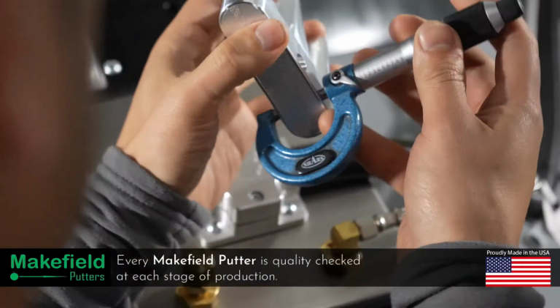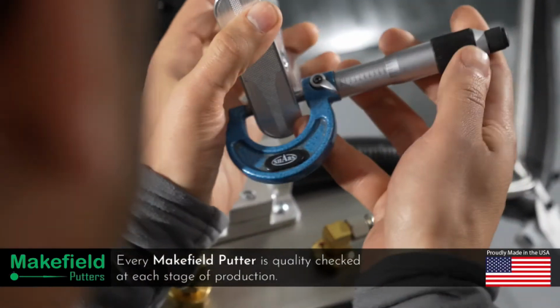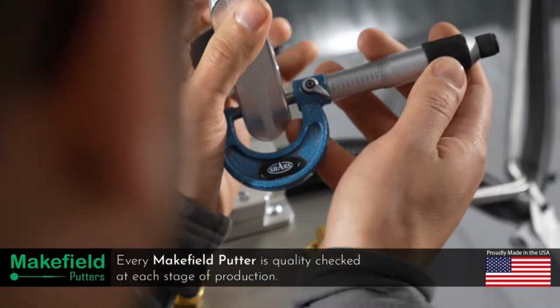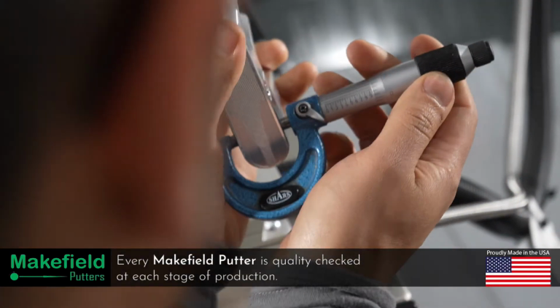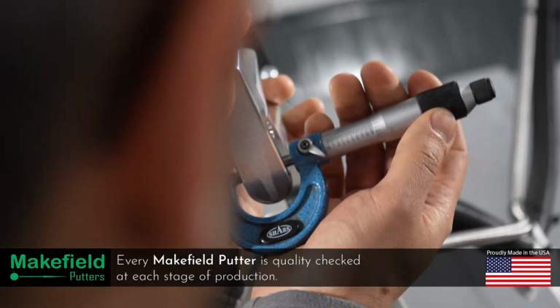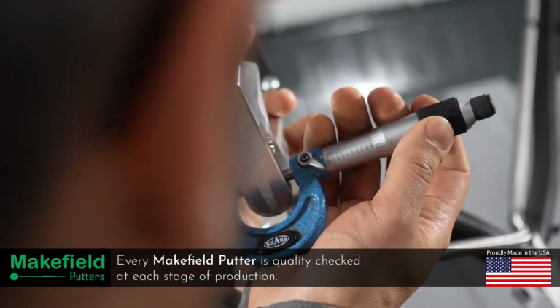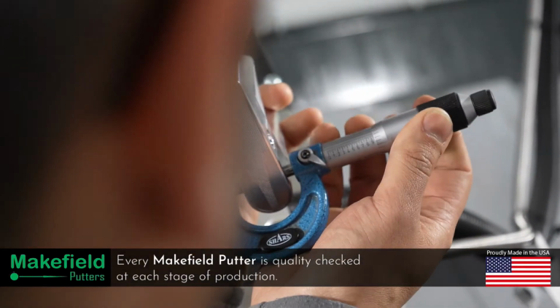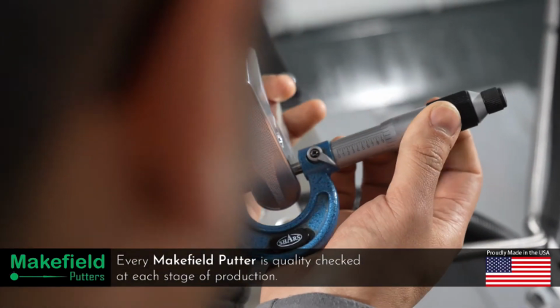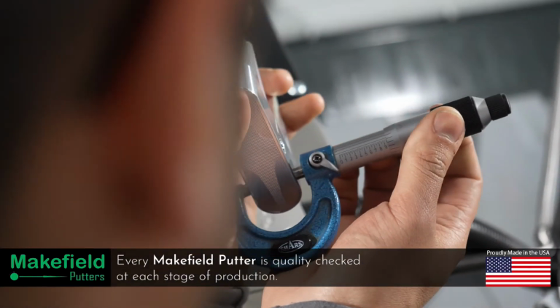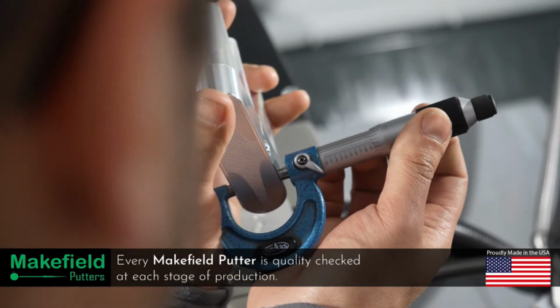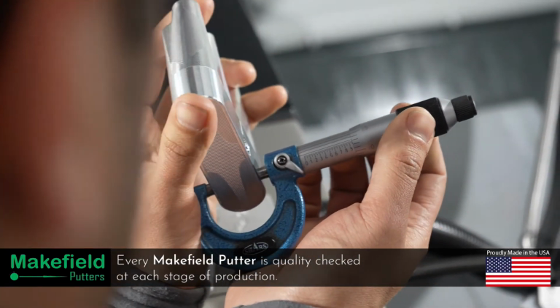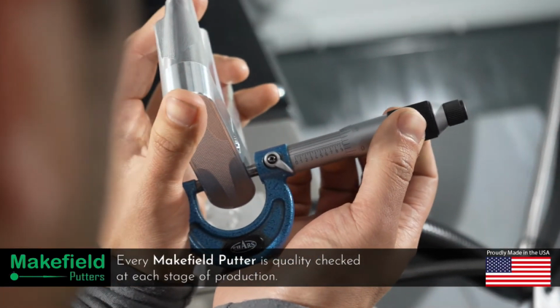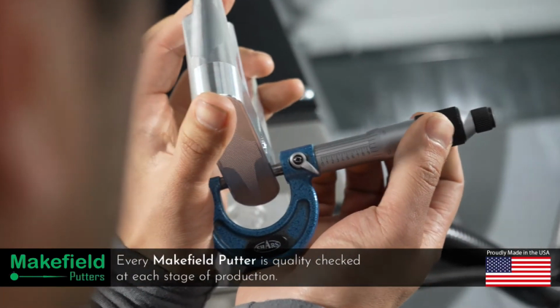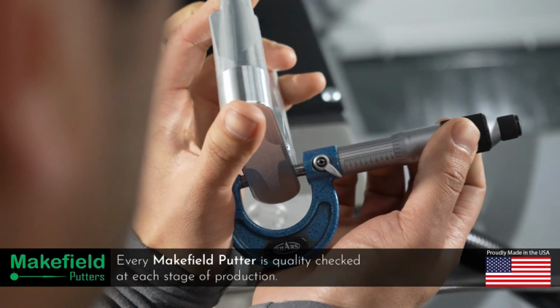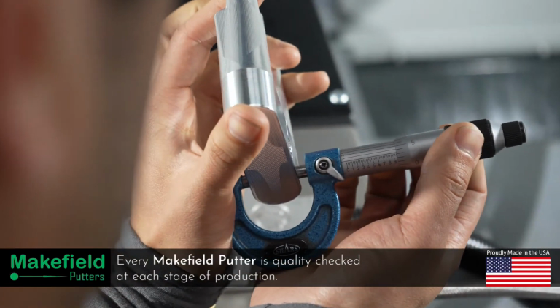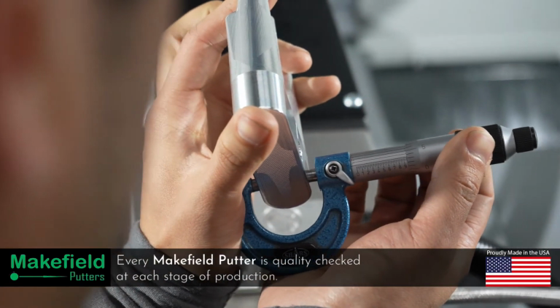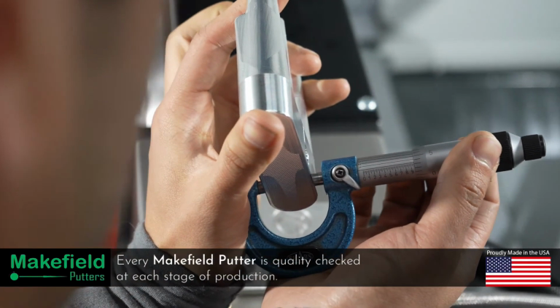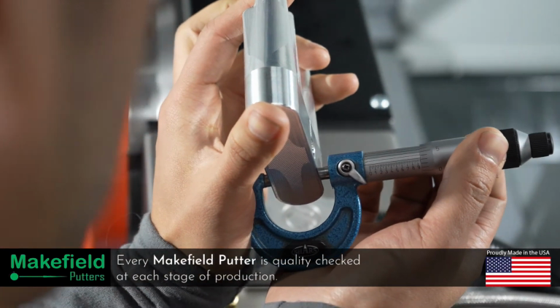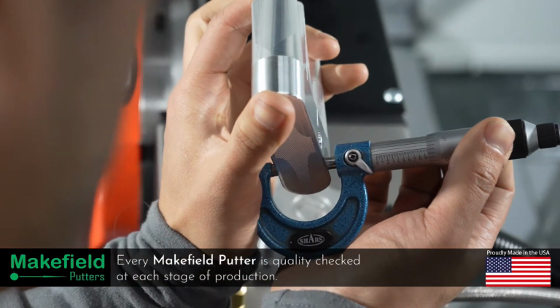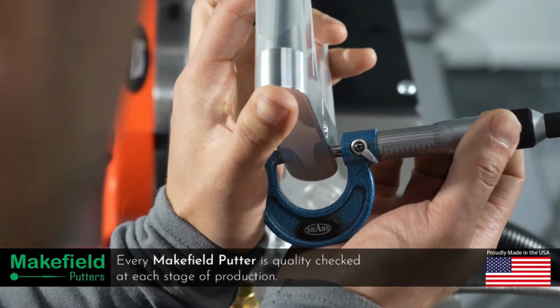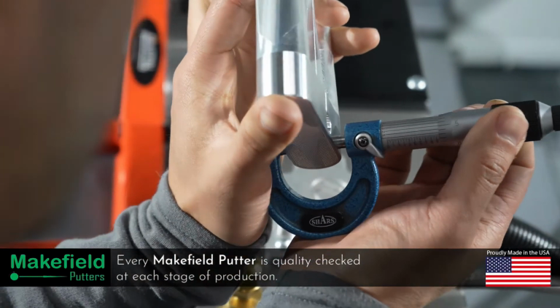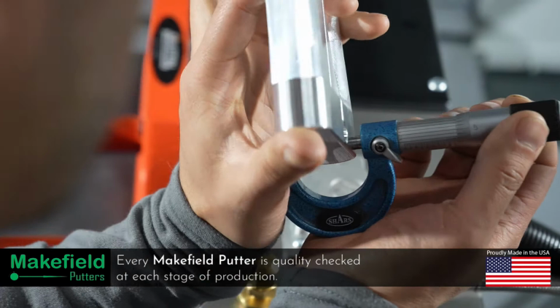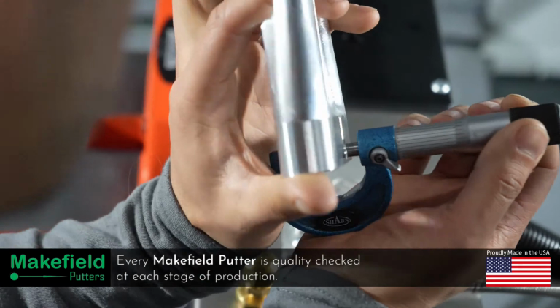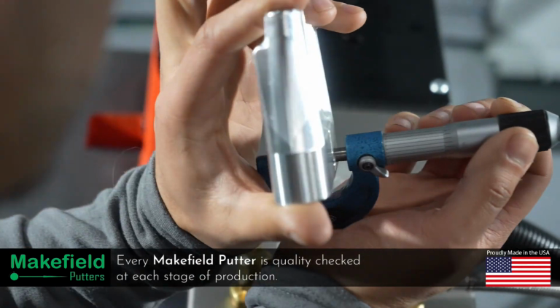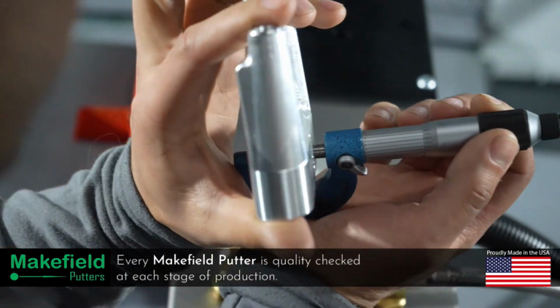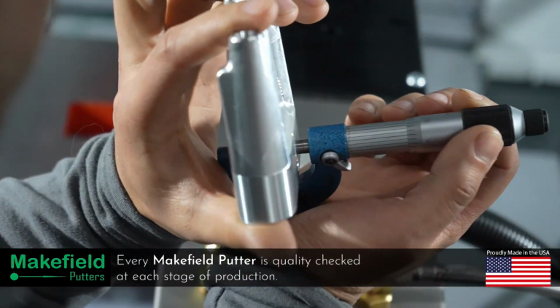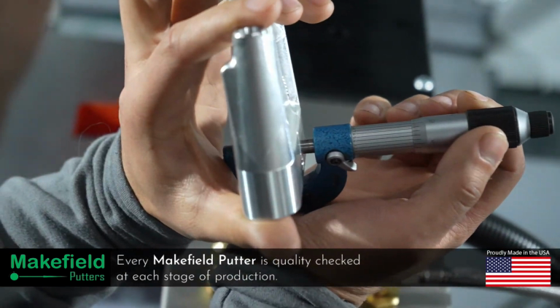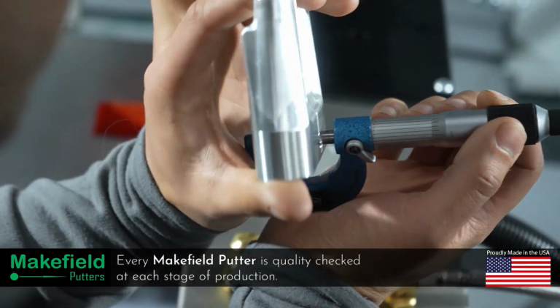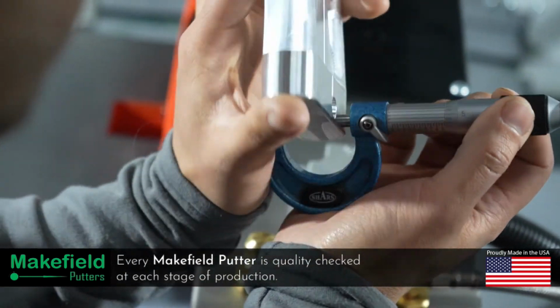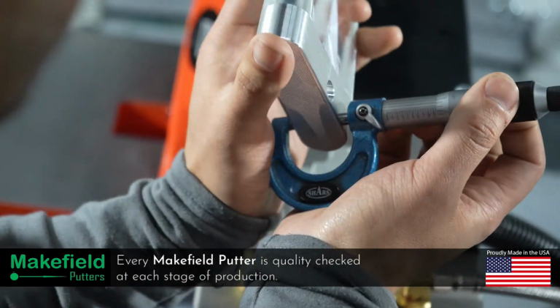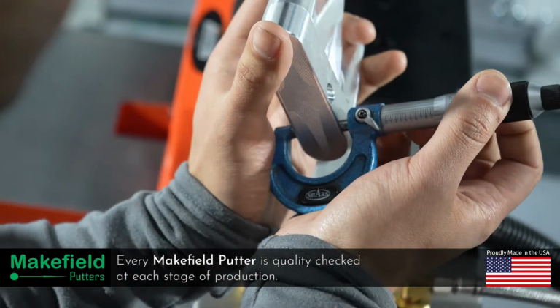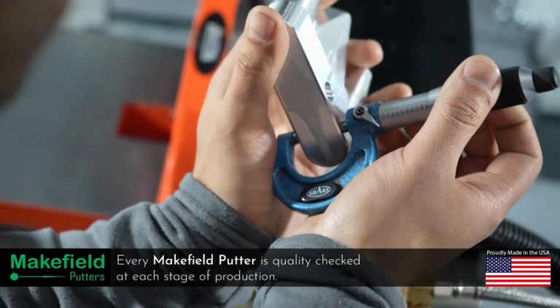After machining is completed, we perform a final quality check before moving on to bead blasting.